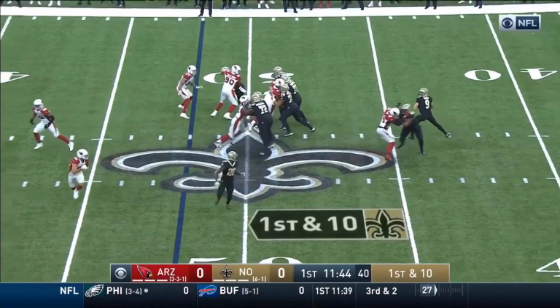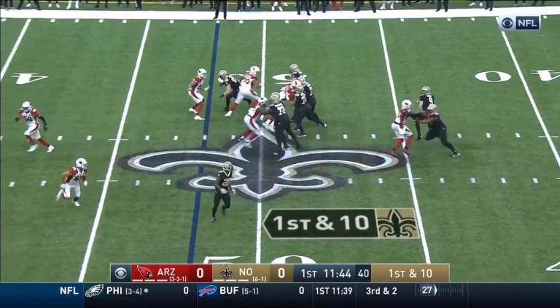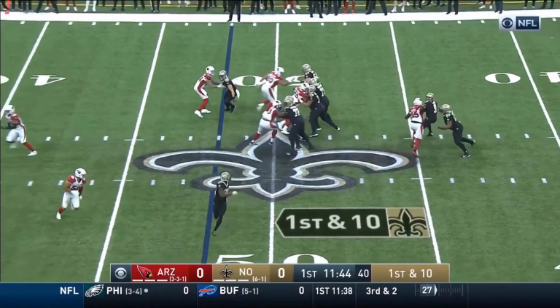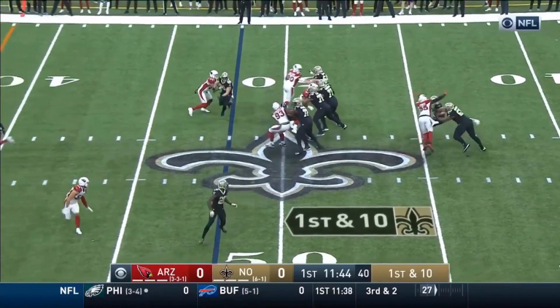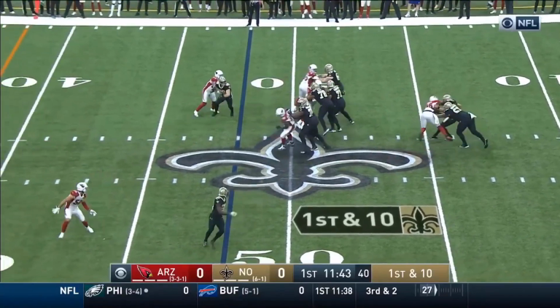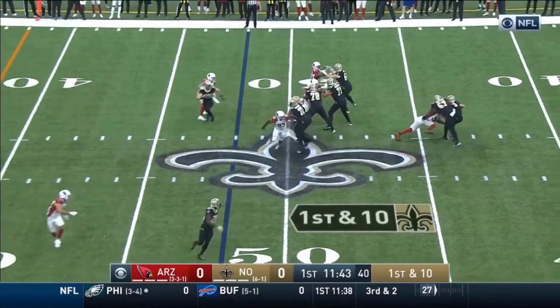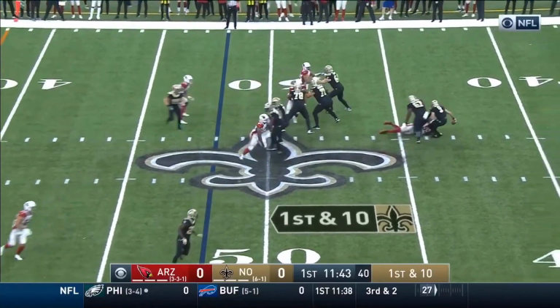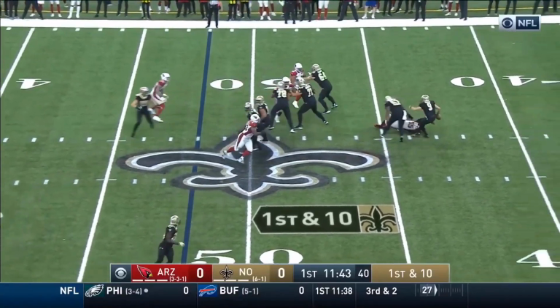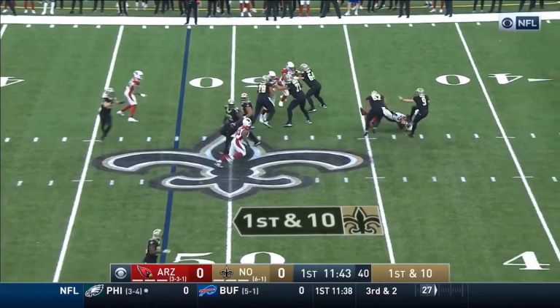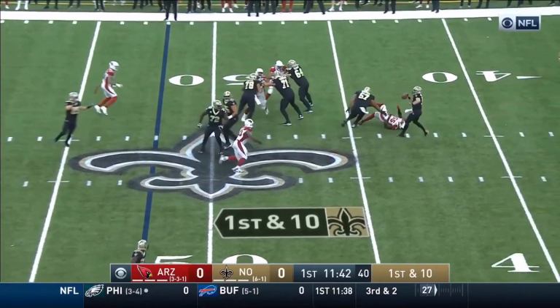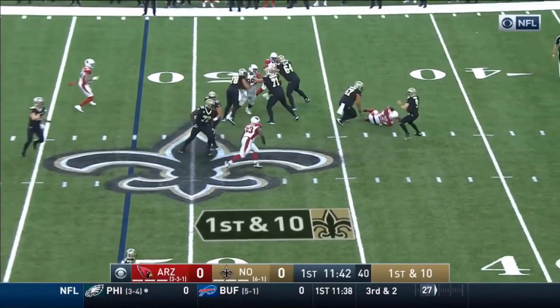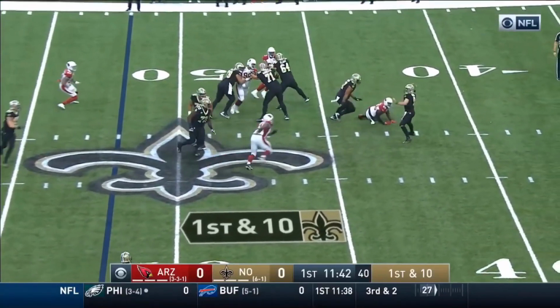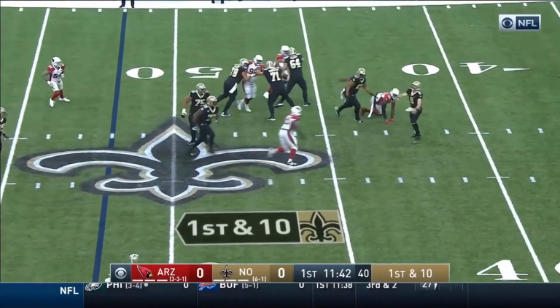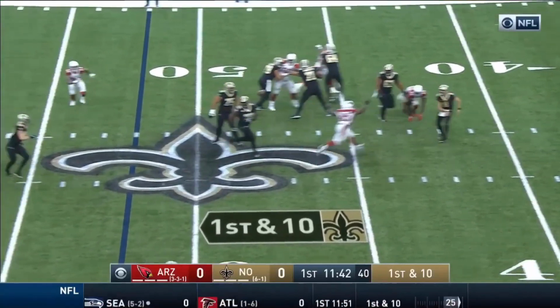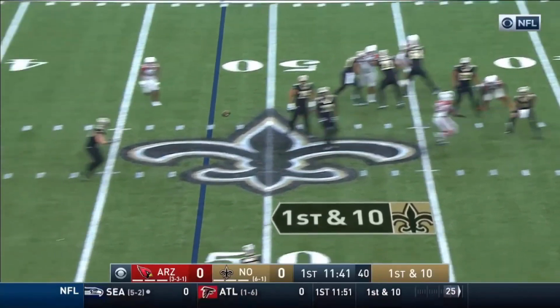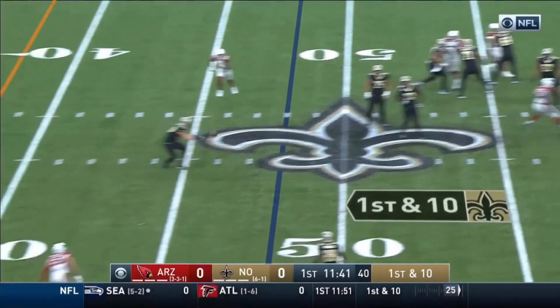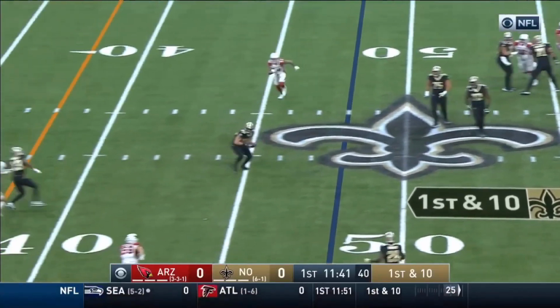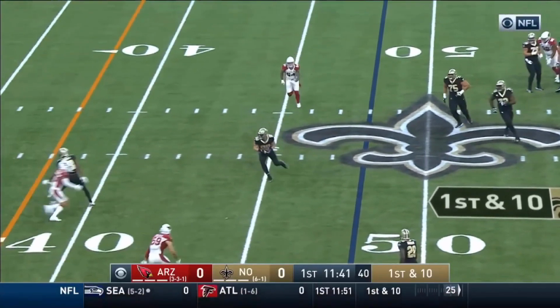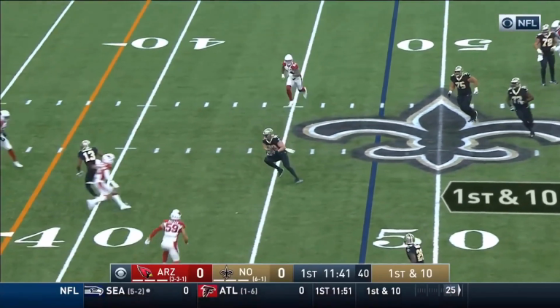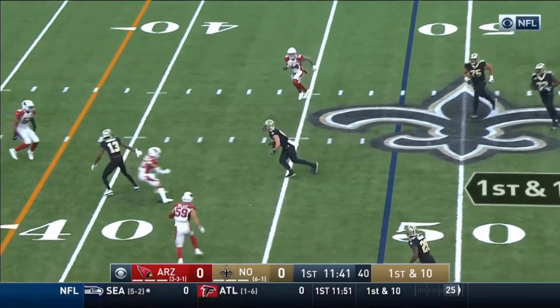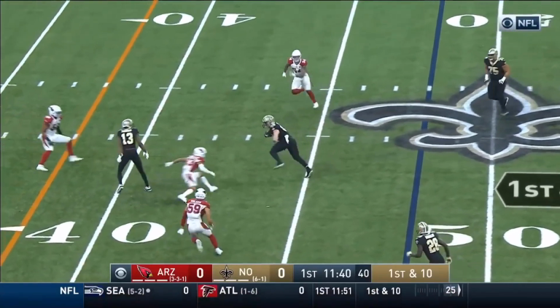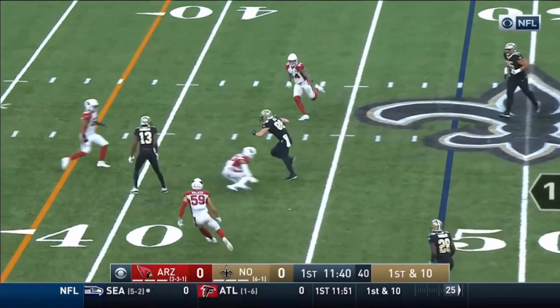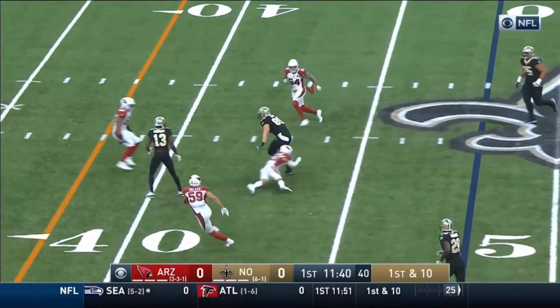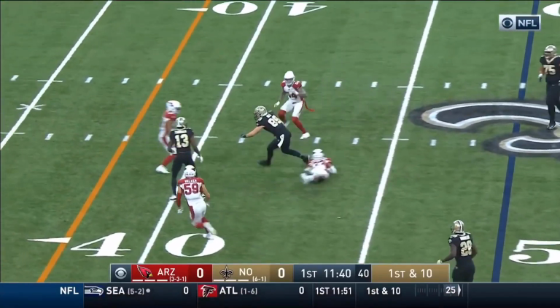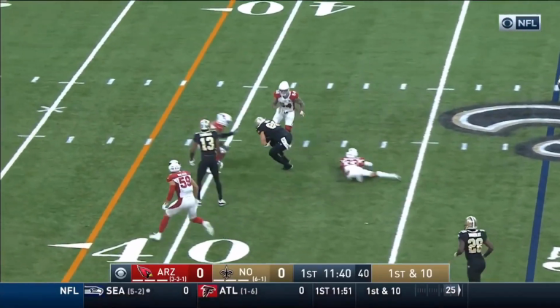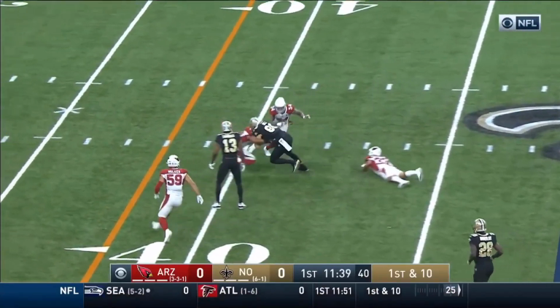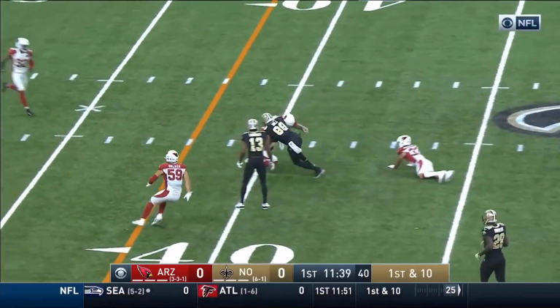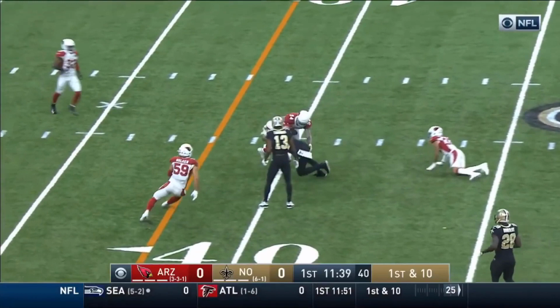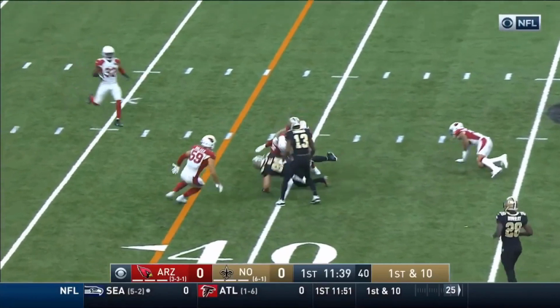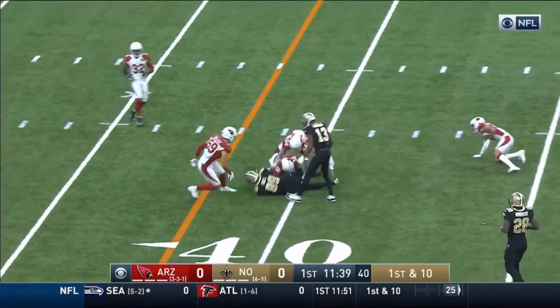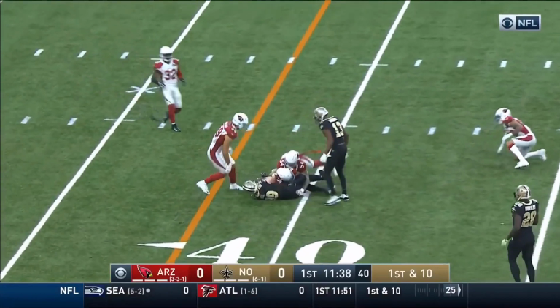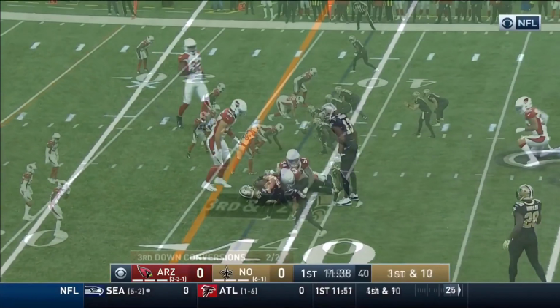Here they come, Jones has got him. Breeze escapes and dumps it off and it's caught by the Tigers.